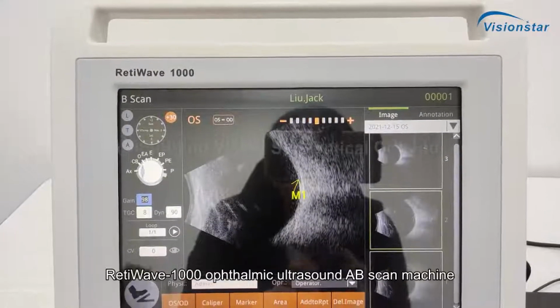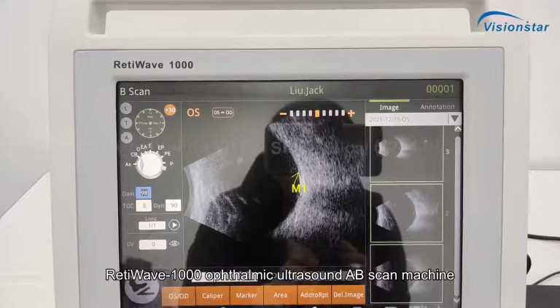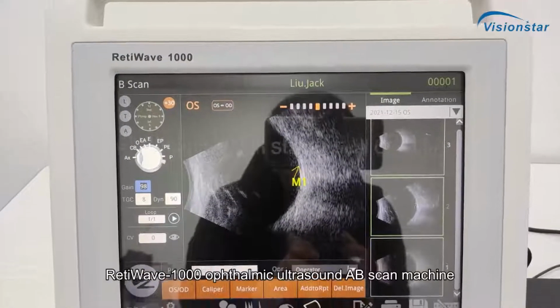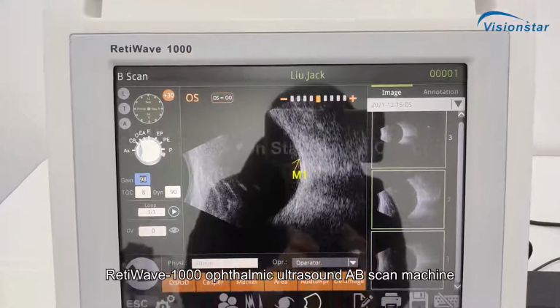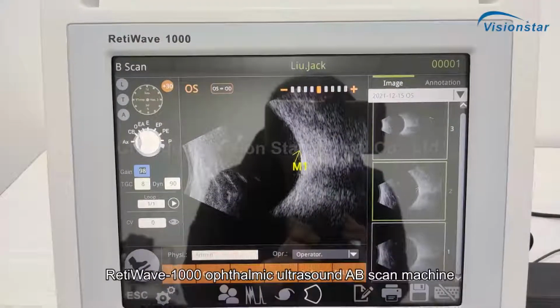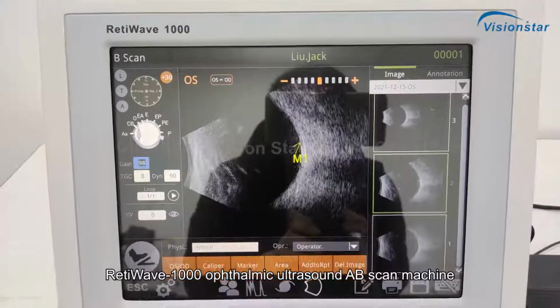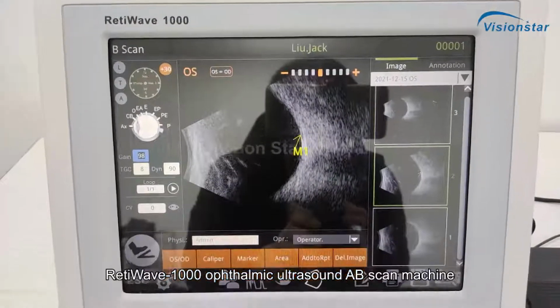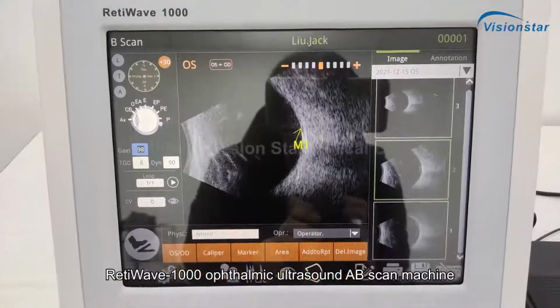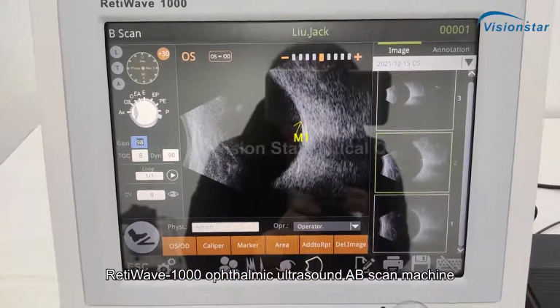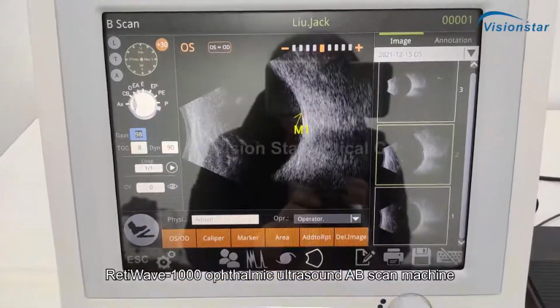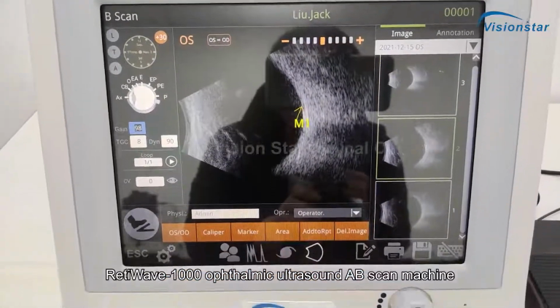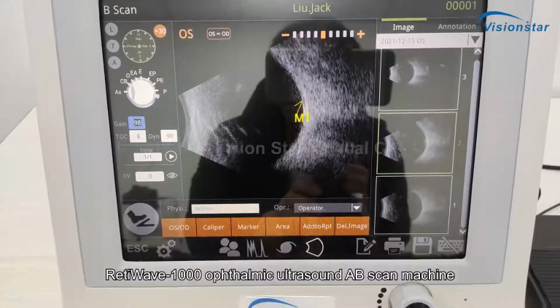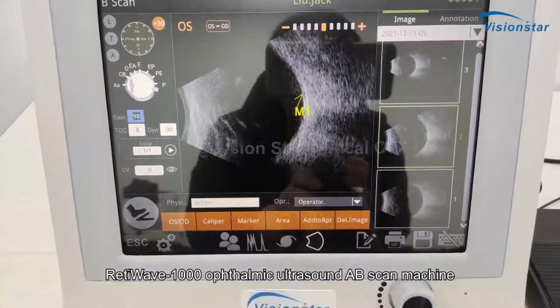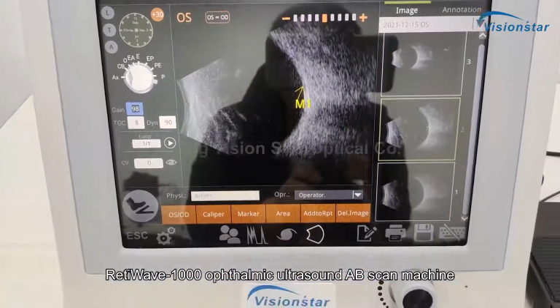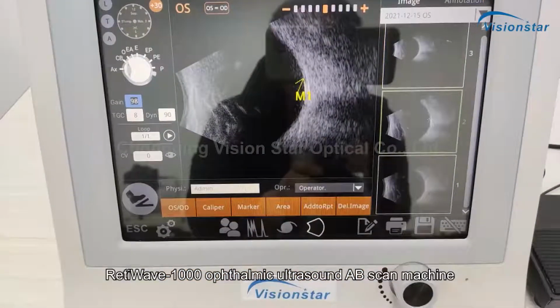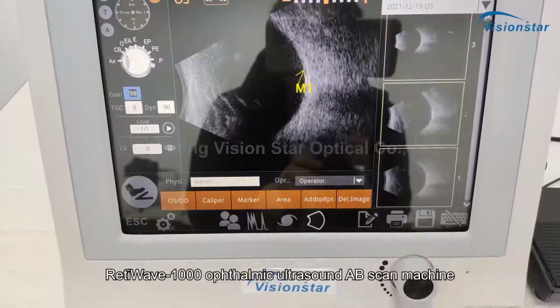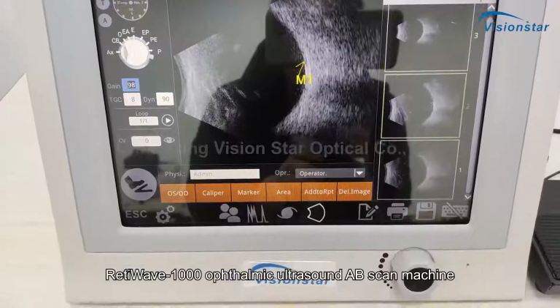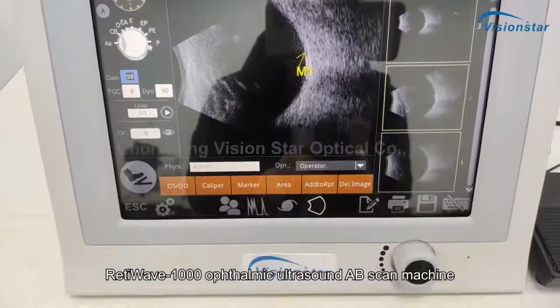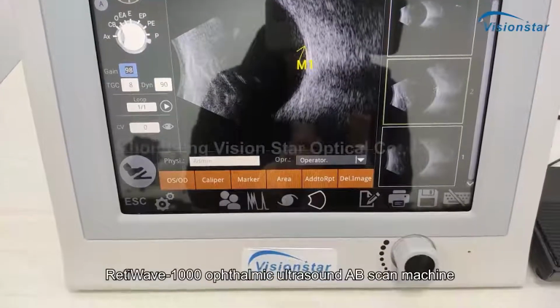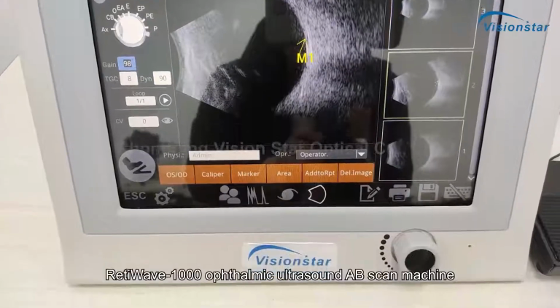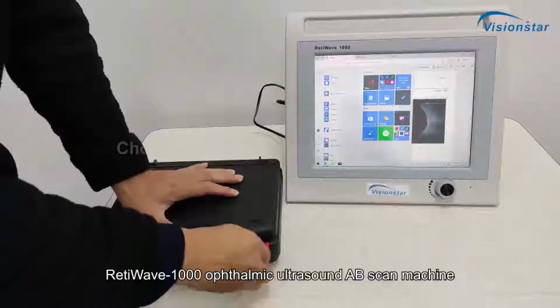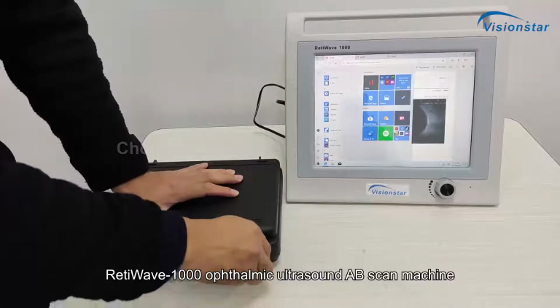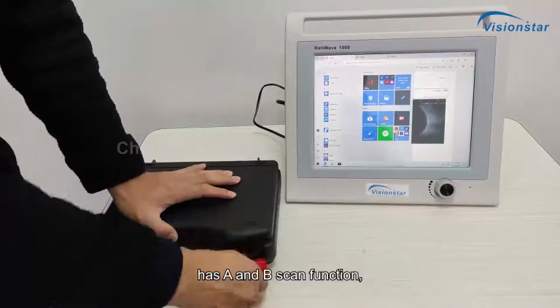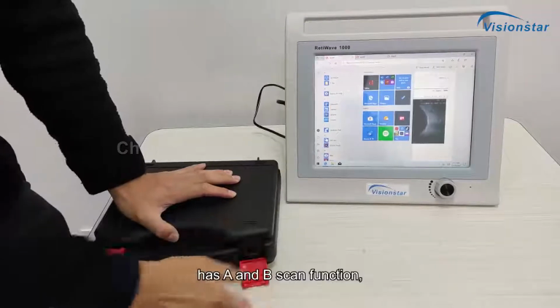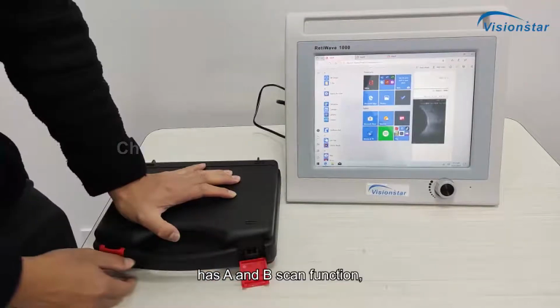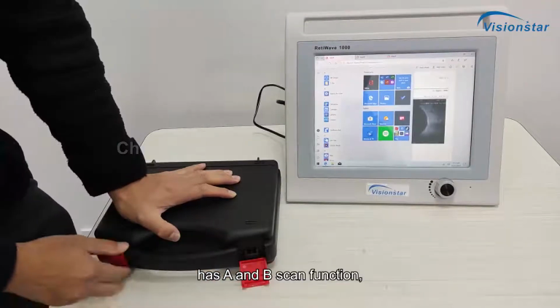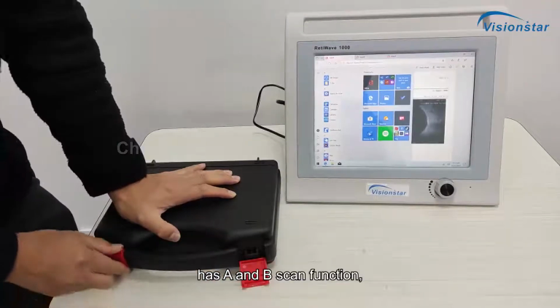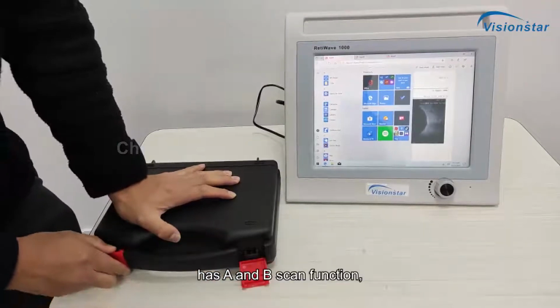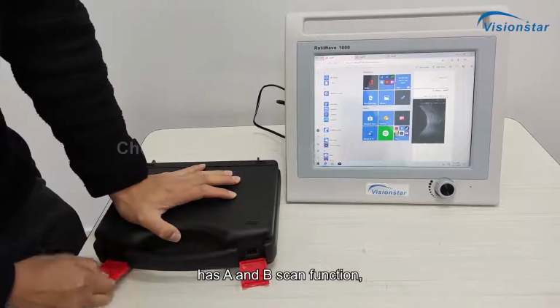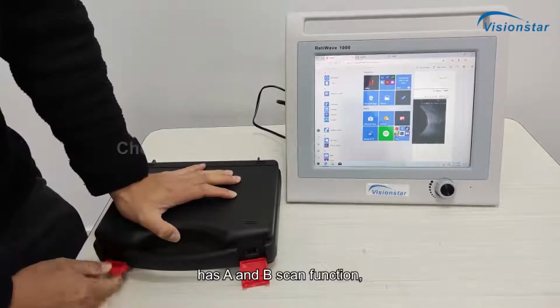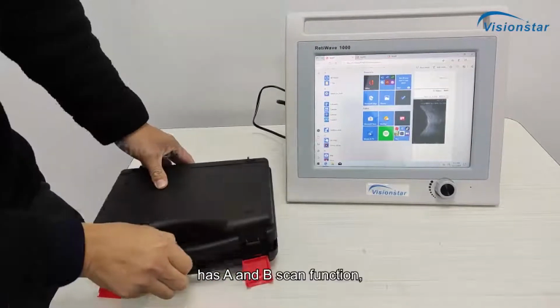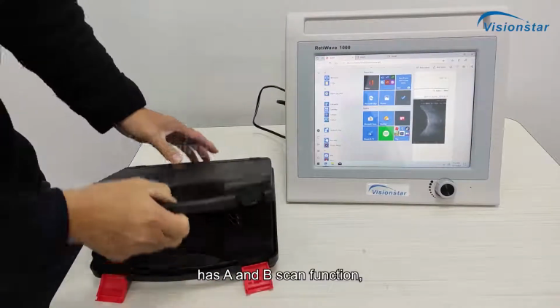RETIWAV-1000, Ophthalmic Ultrasound A-B Scan Machine, has A and B Scan Function.